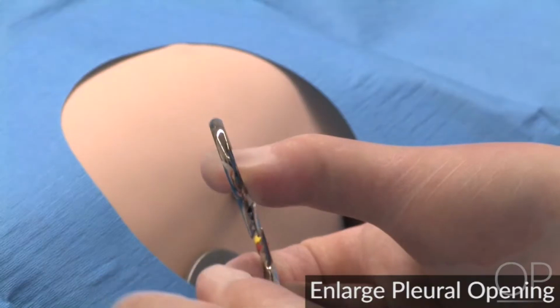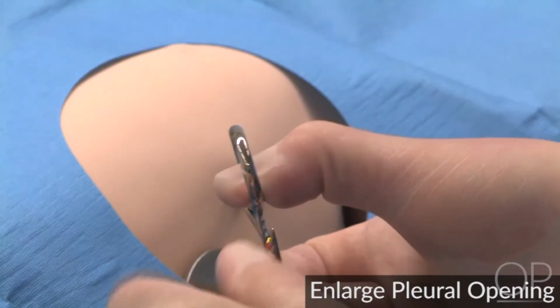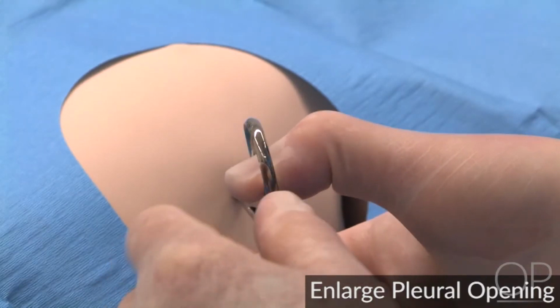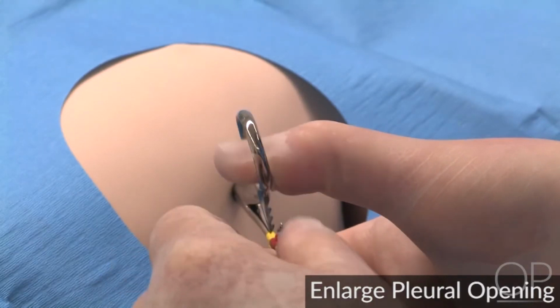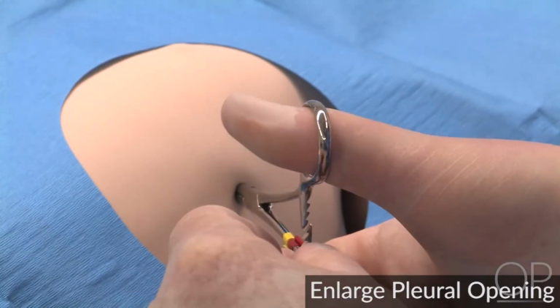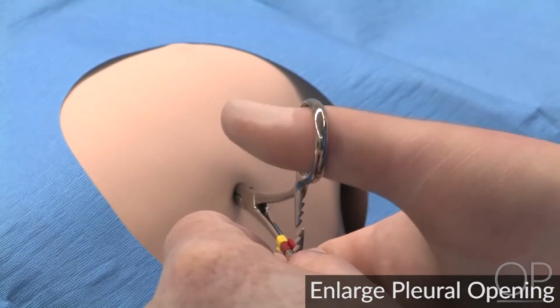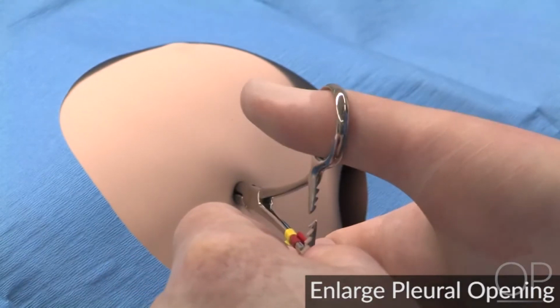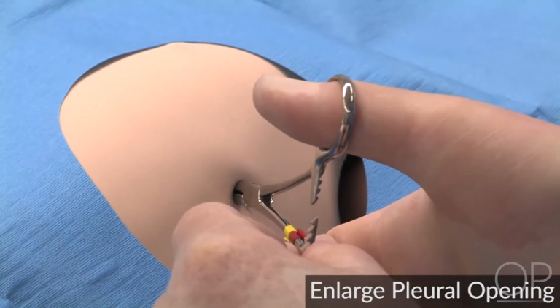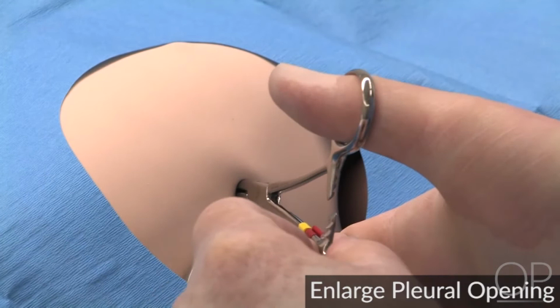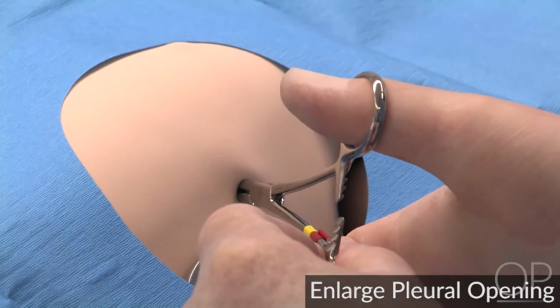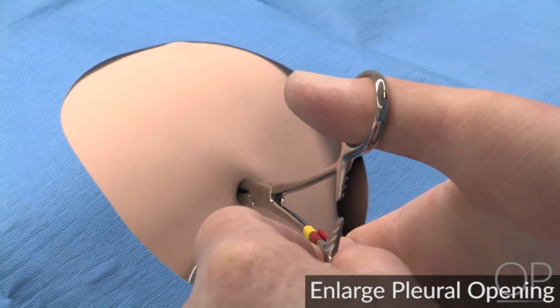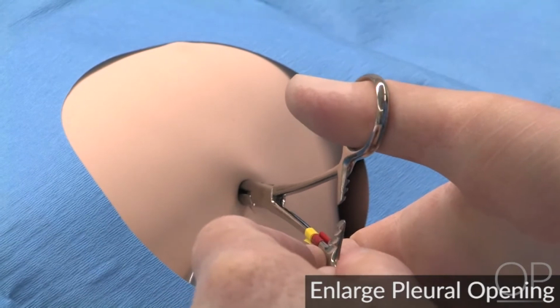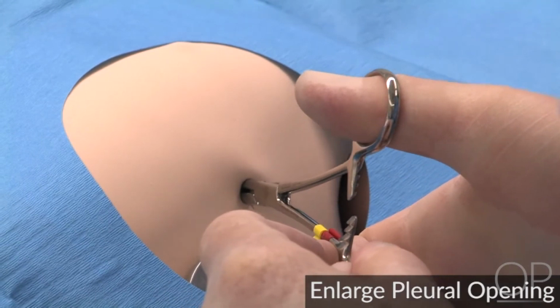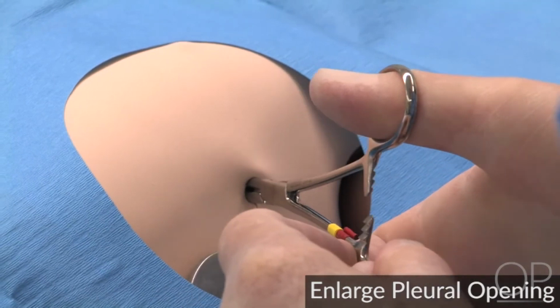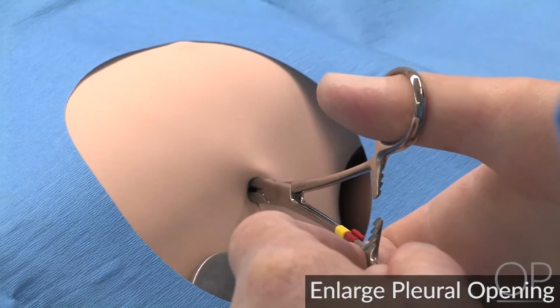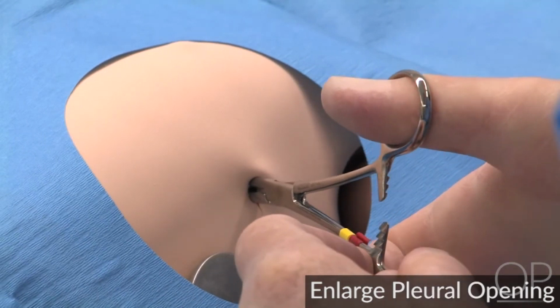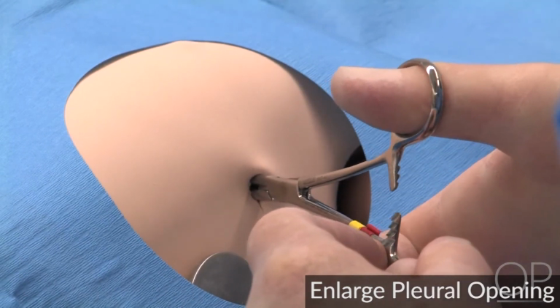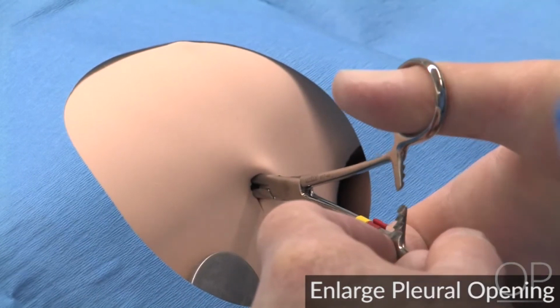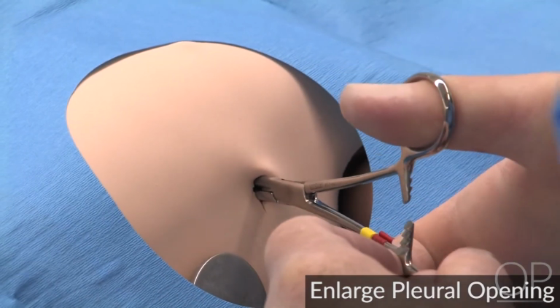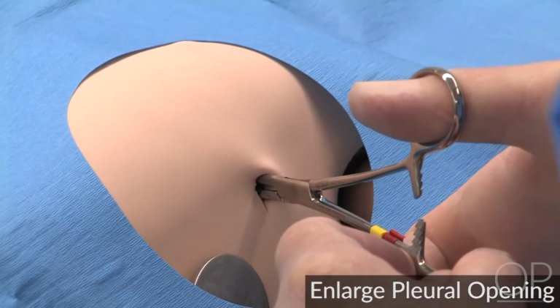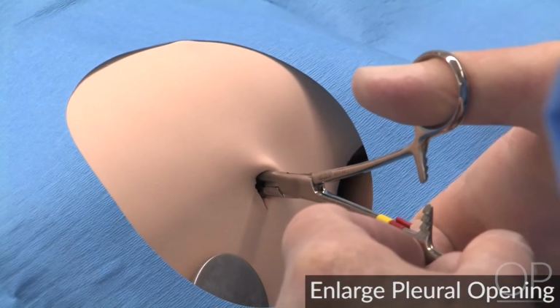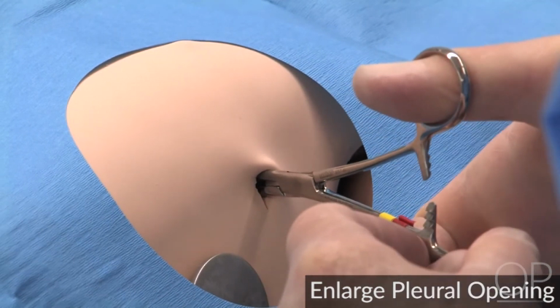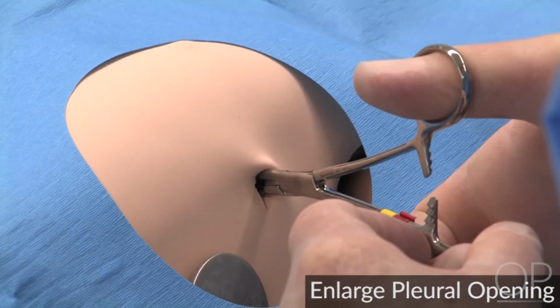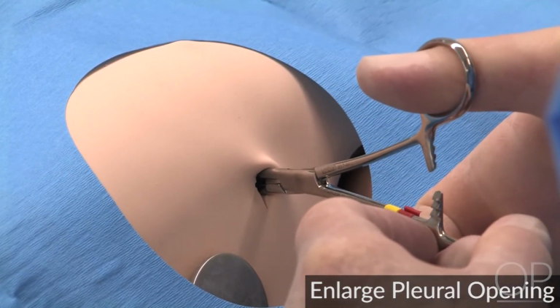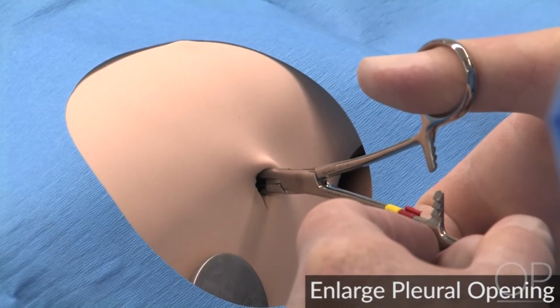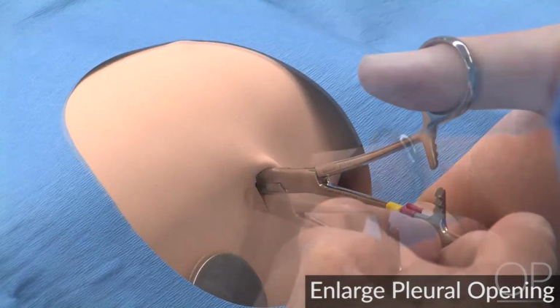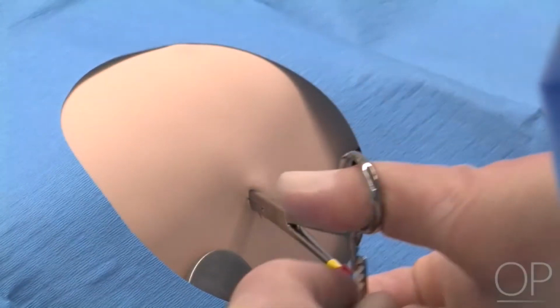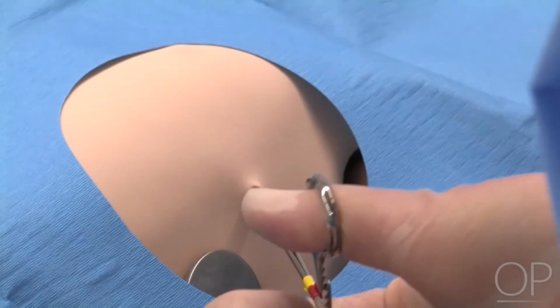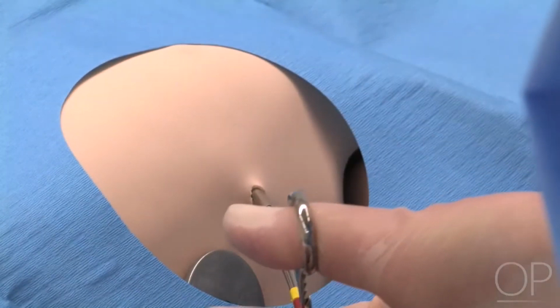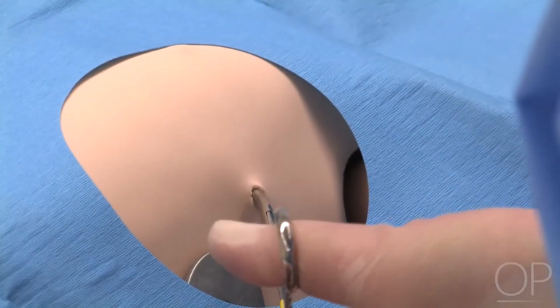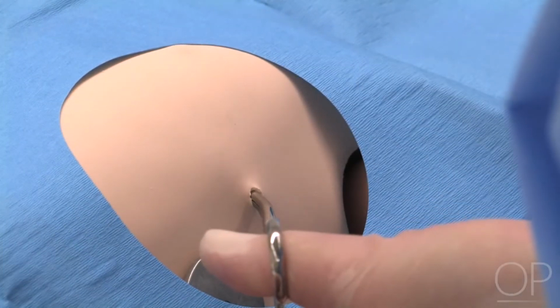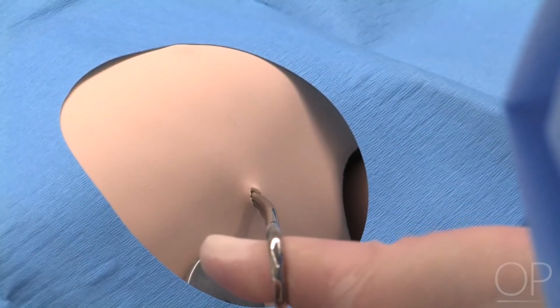Enlarge the pleural opening by spreading the Kelly Clamp open. Remove the Kelly Clamp.